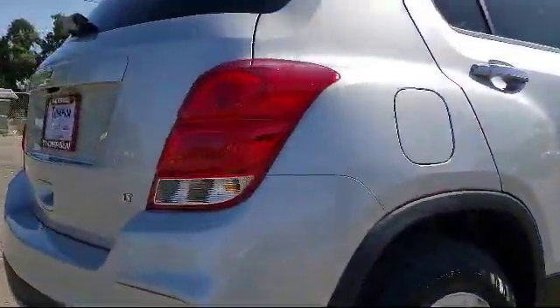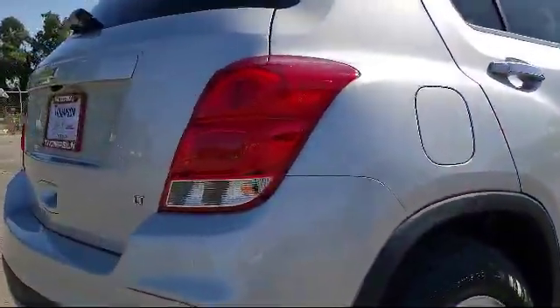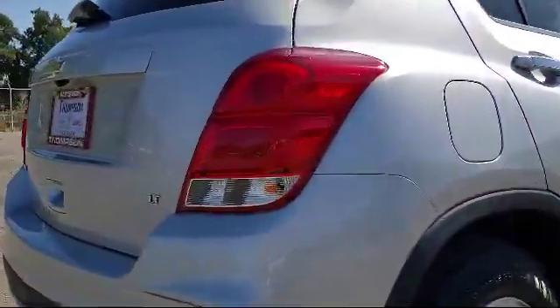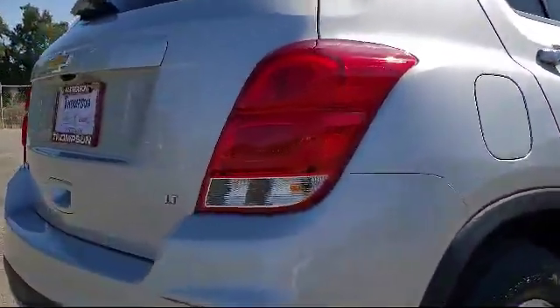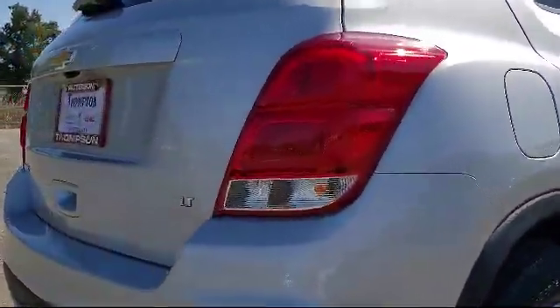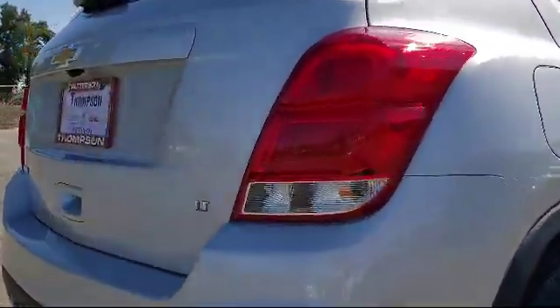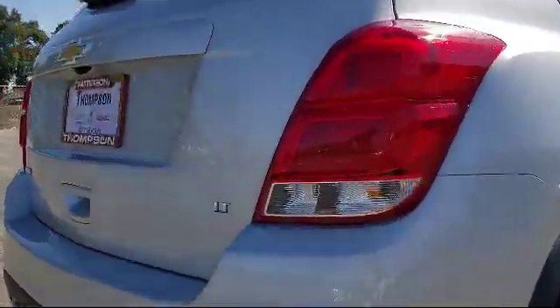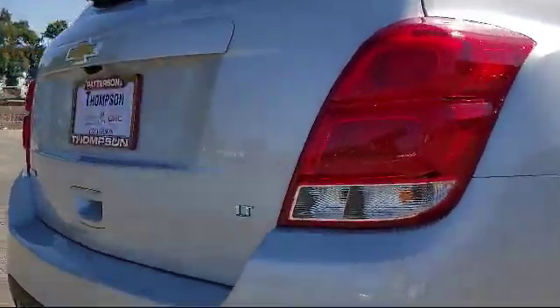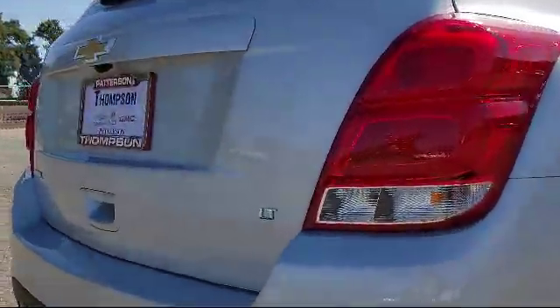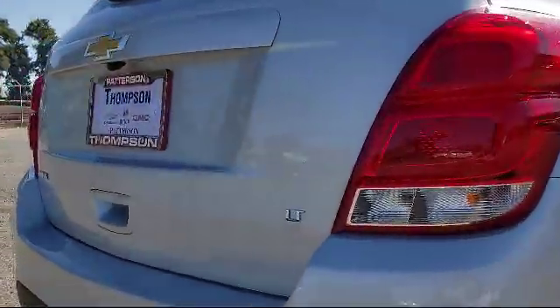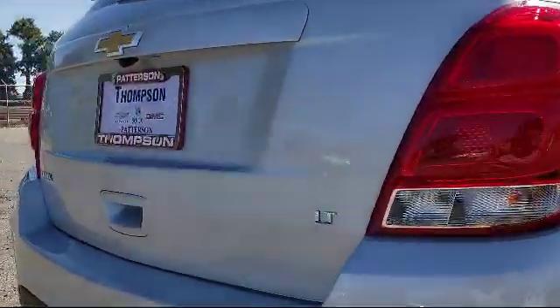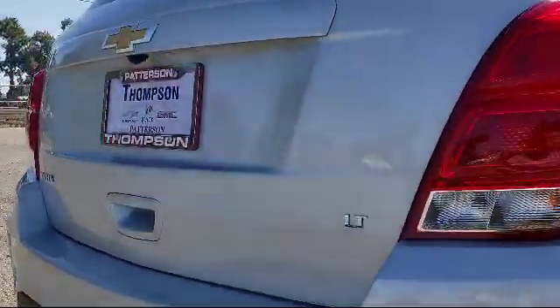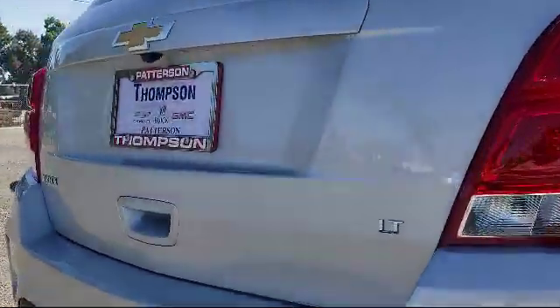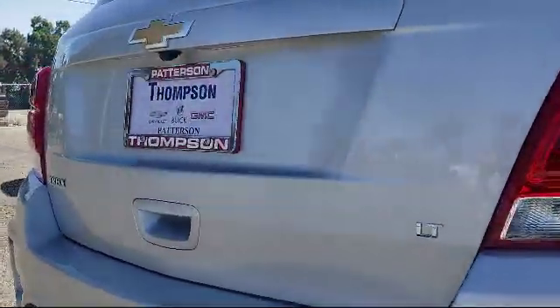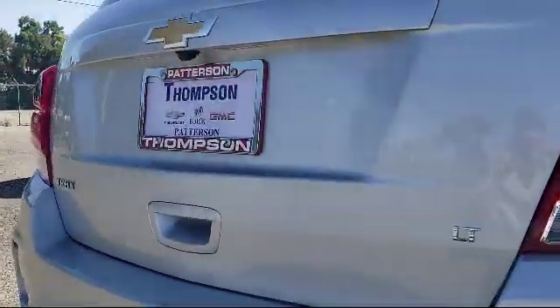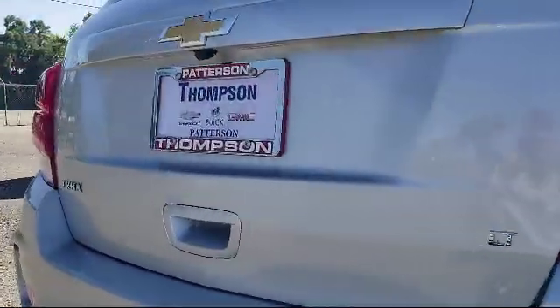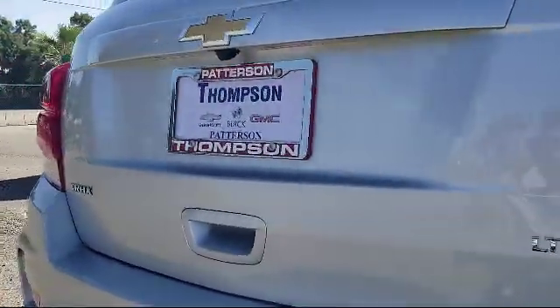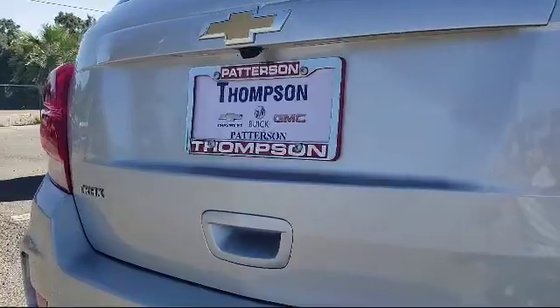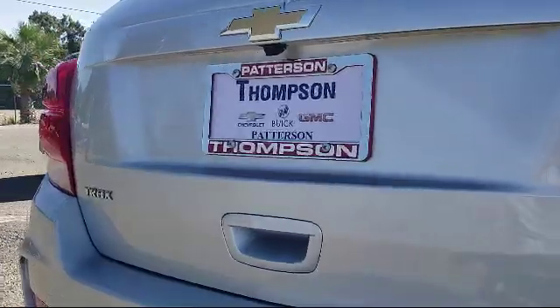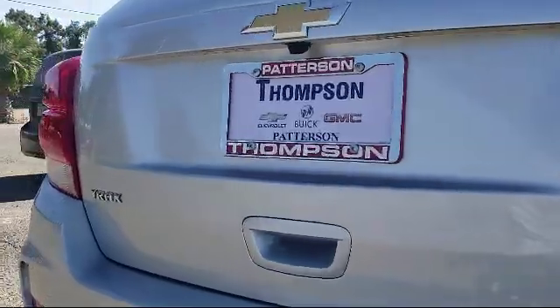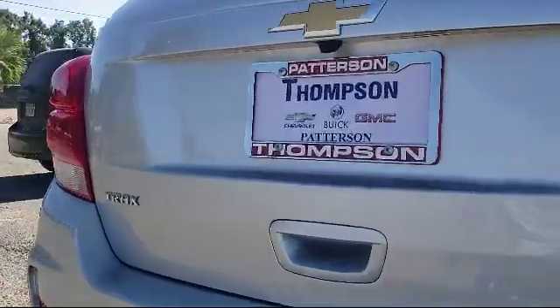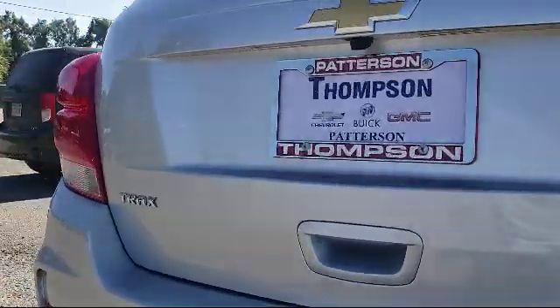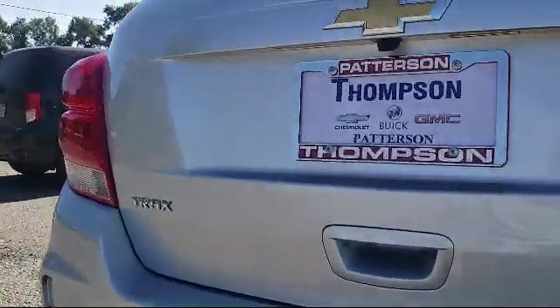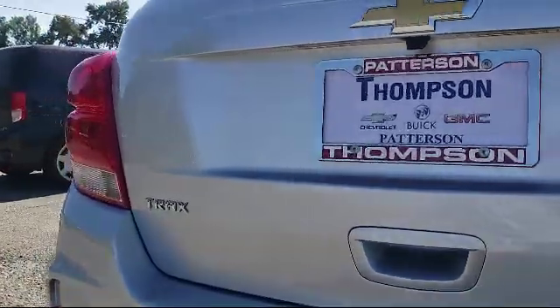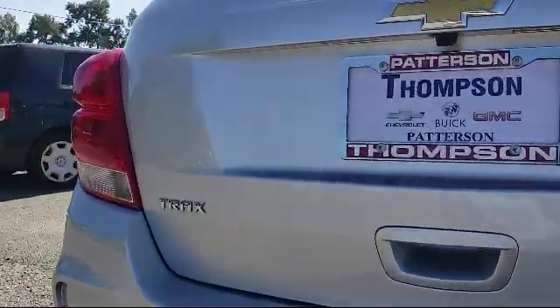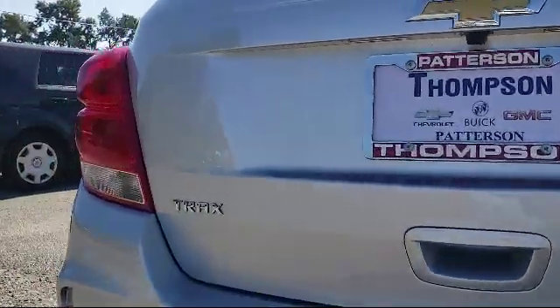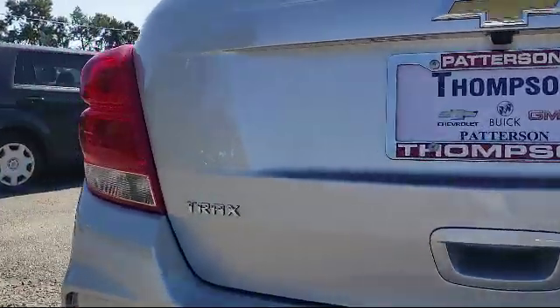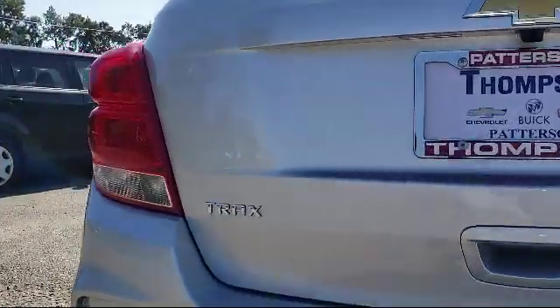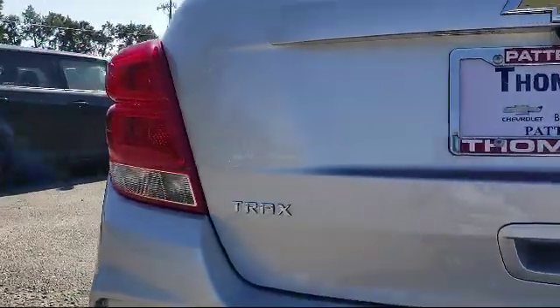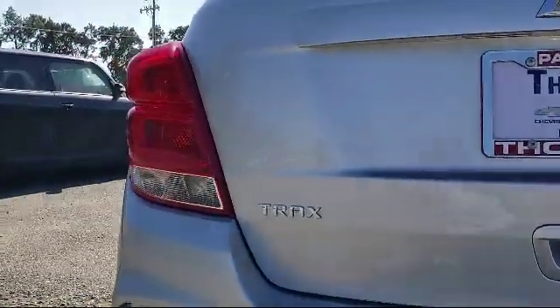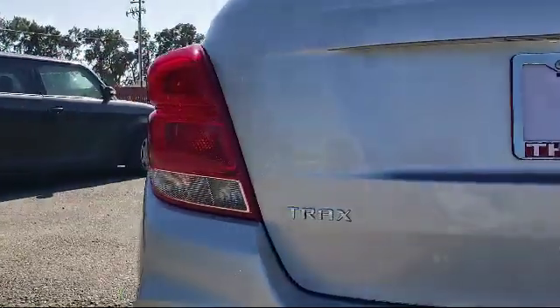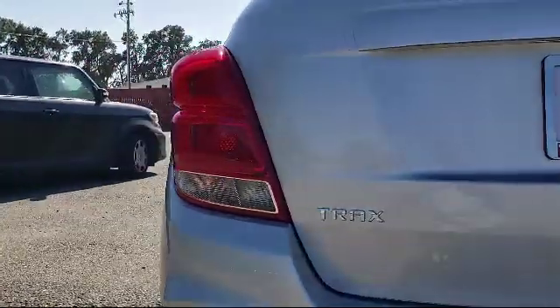So get started by clicking the Create Your Deal button, or come see us at 701 South 2nd Street in Patterson.